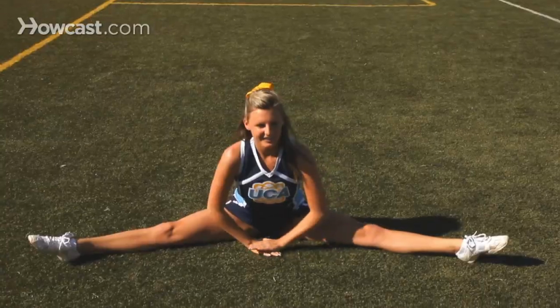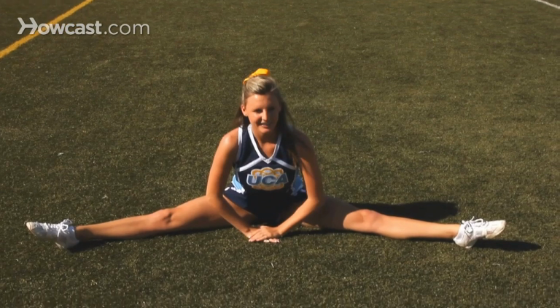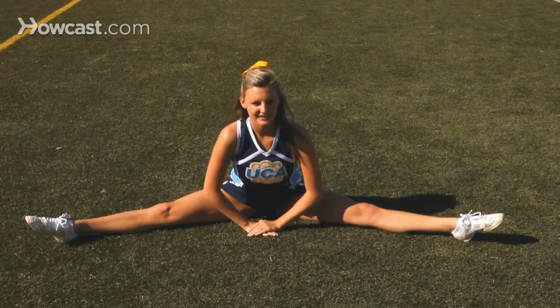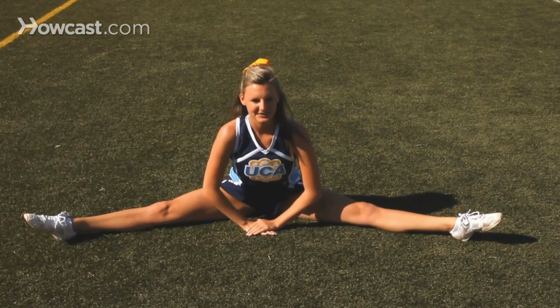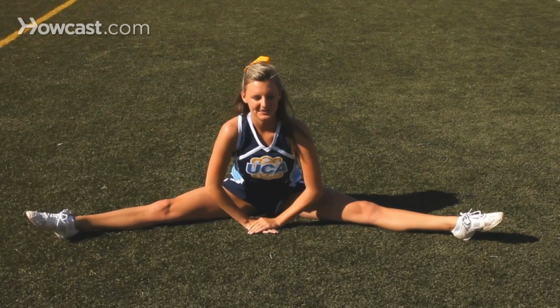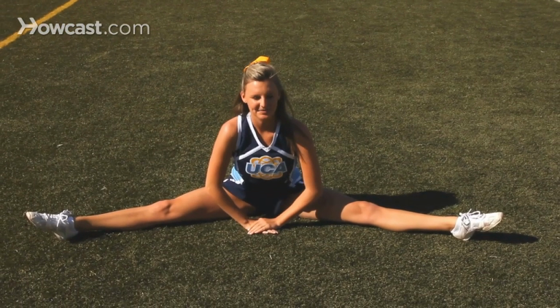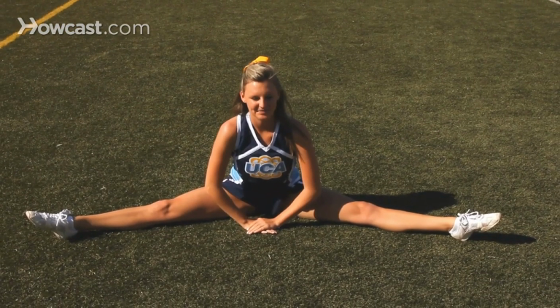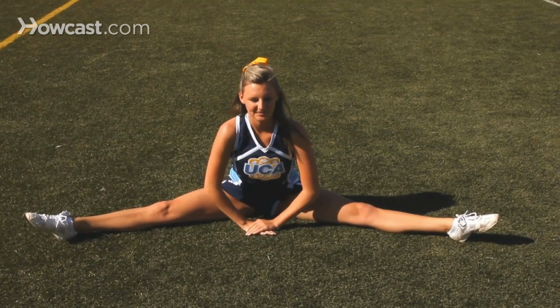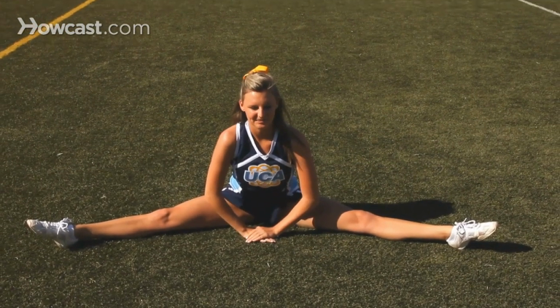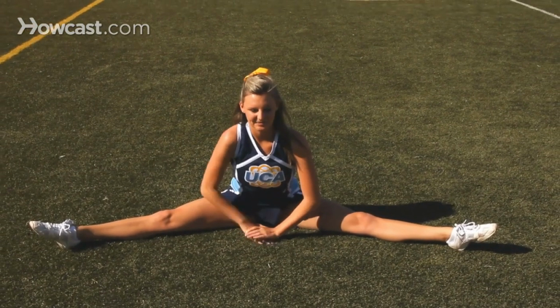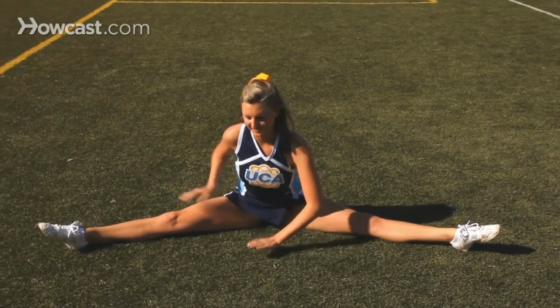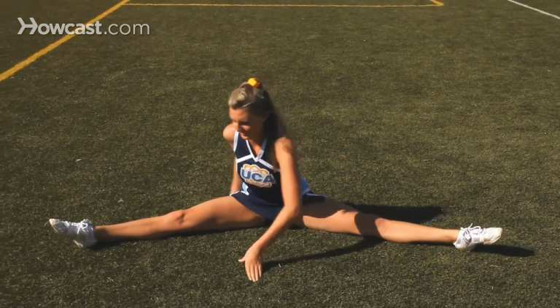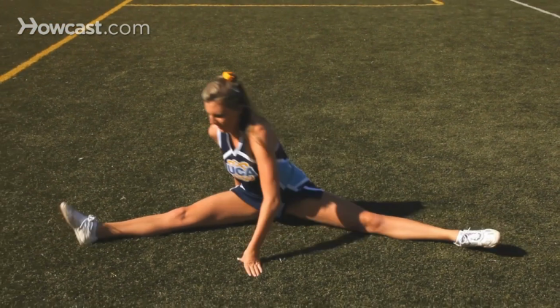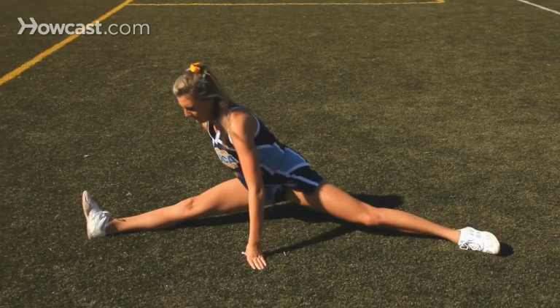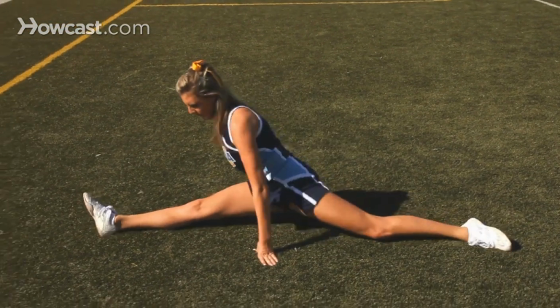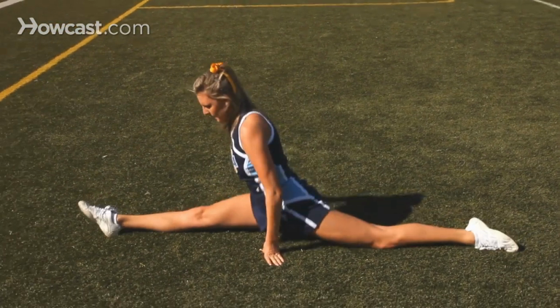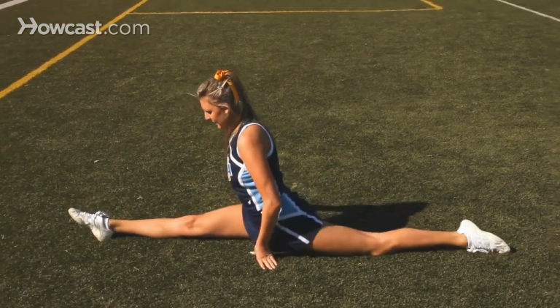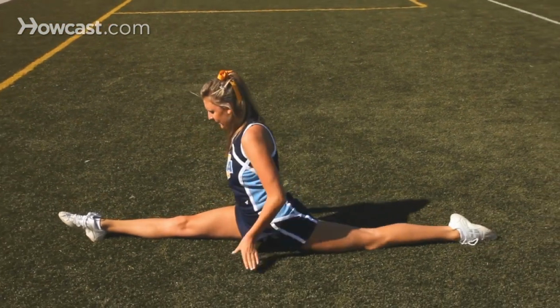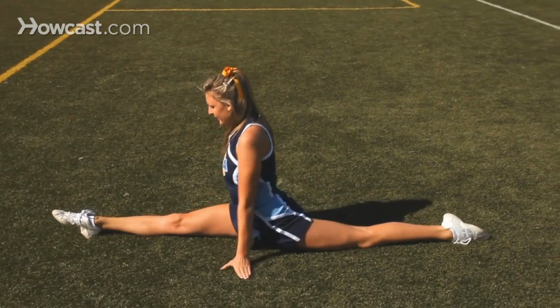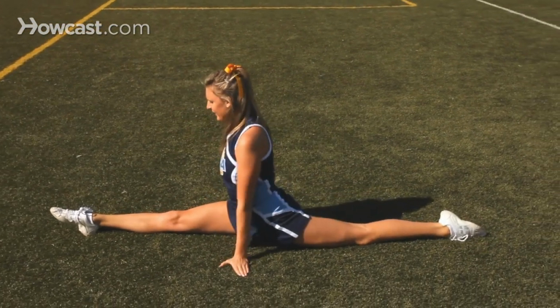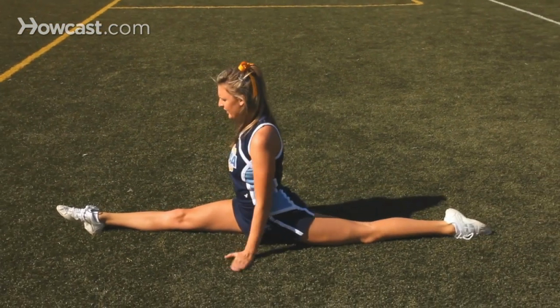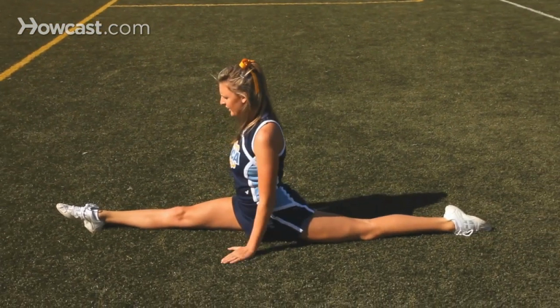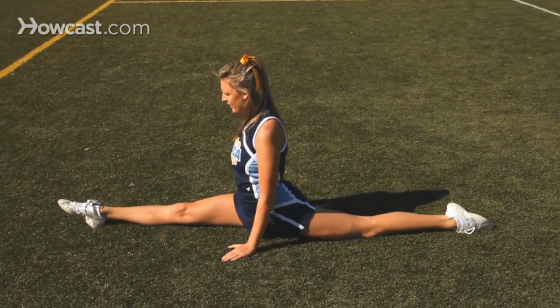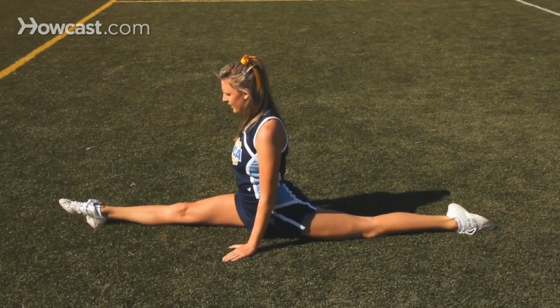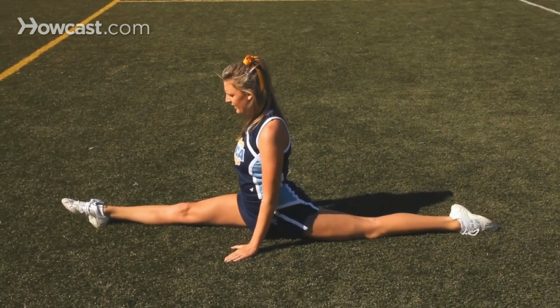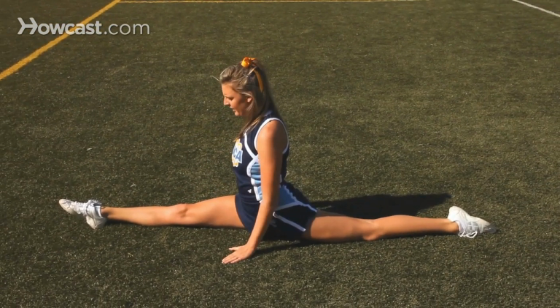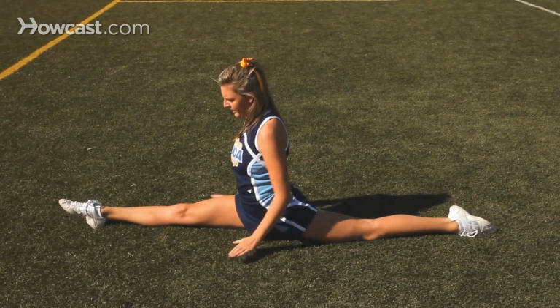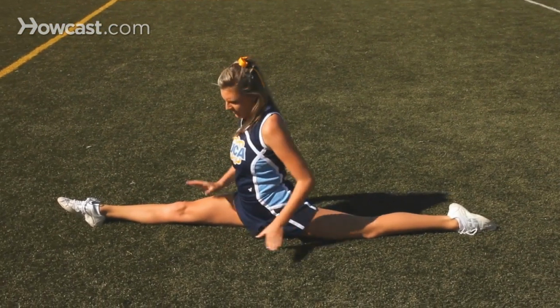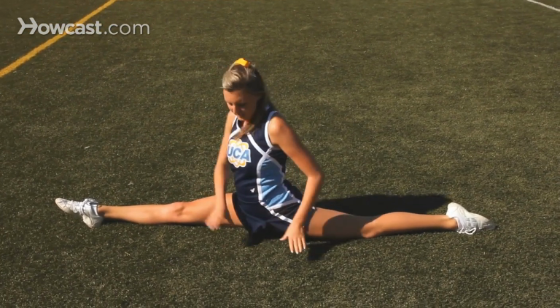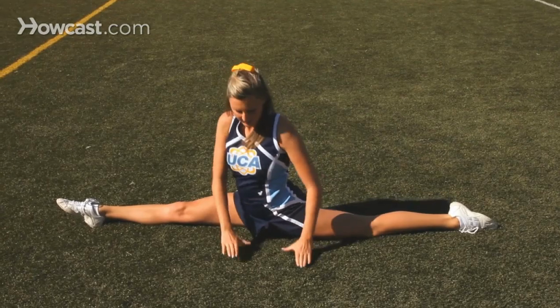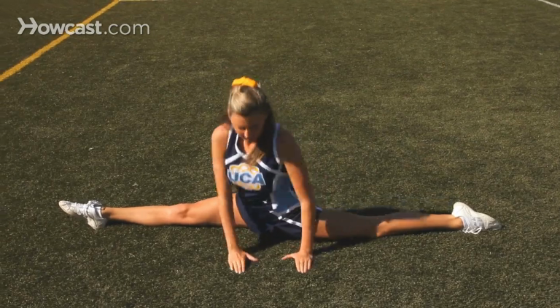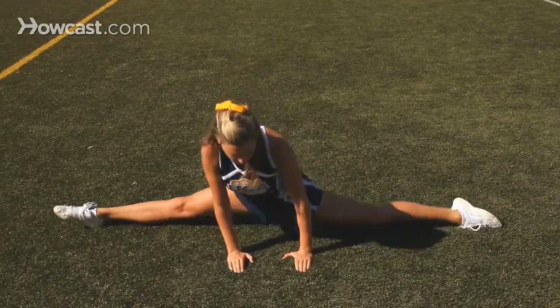You can also do splits on your right or left leg, and you can also do the middle split.